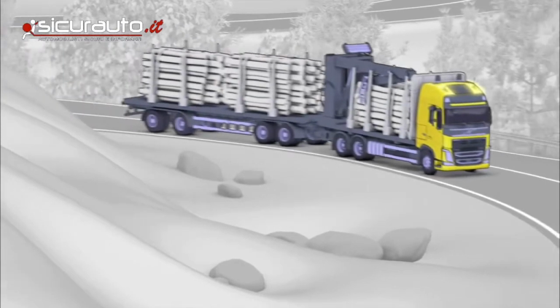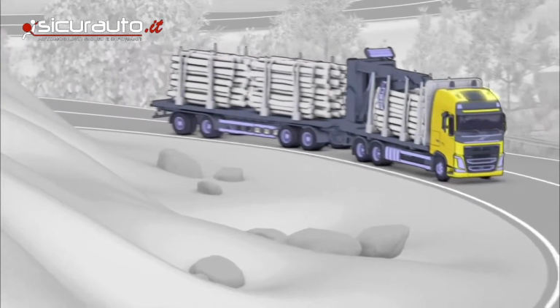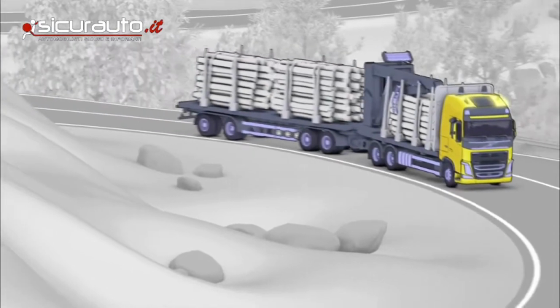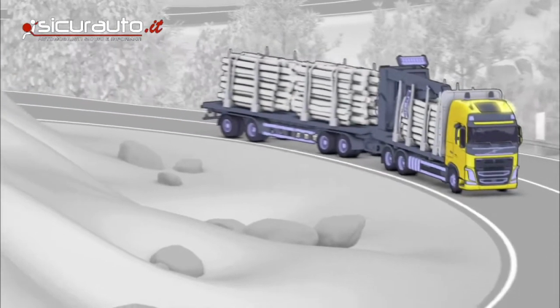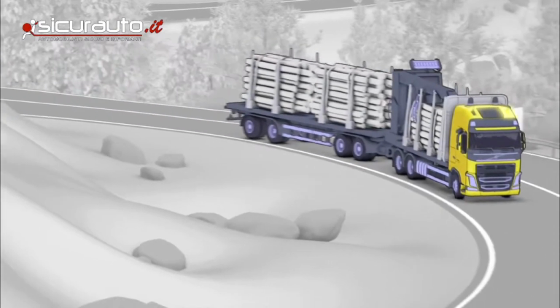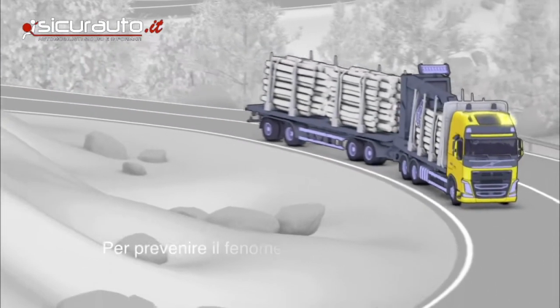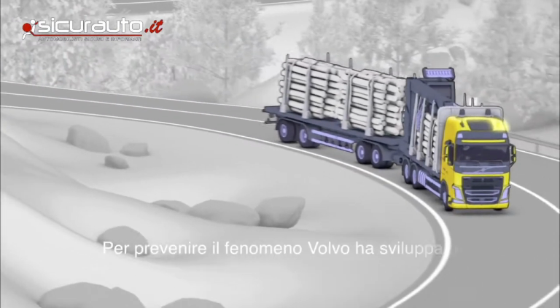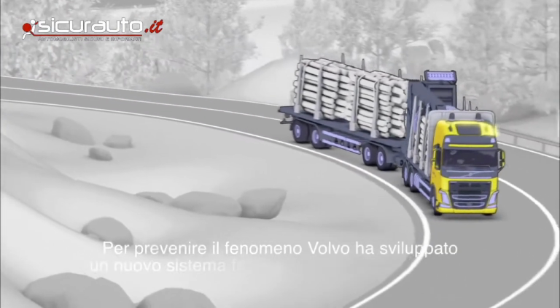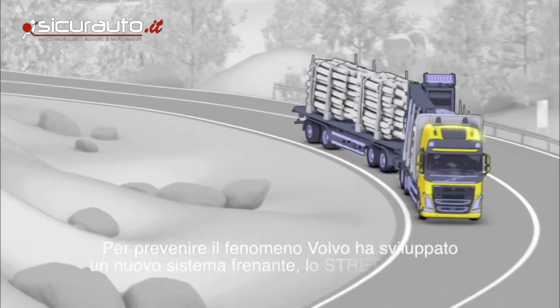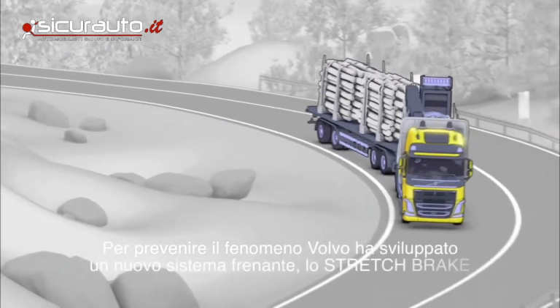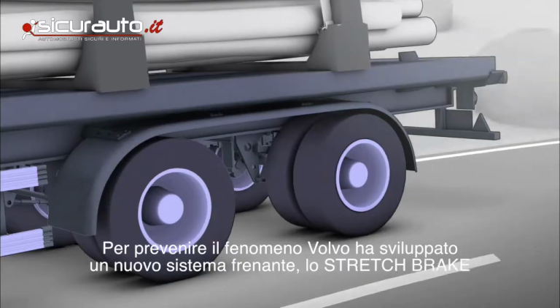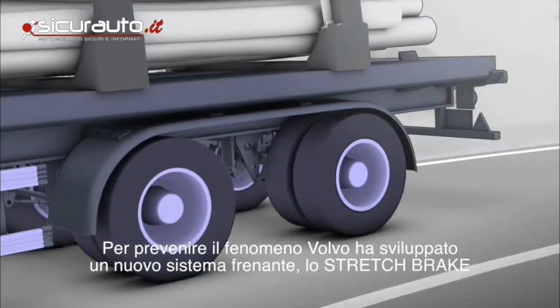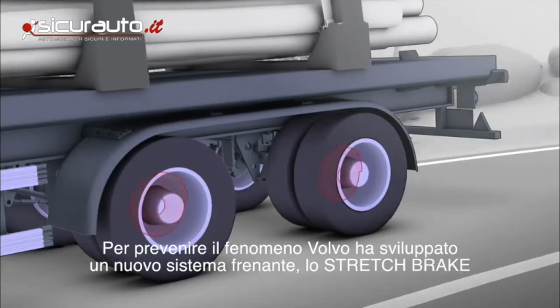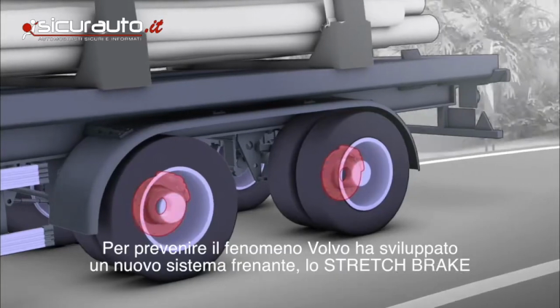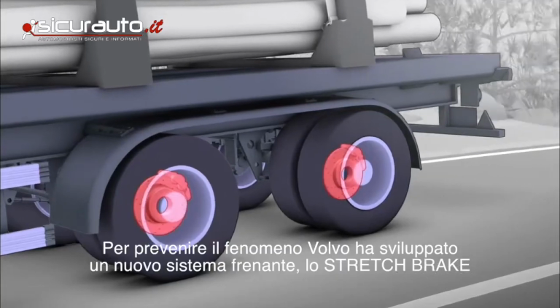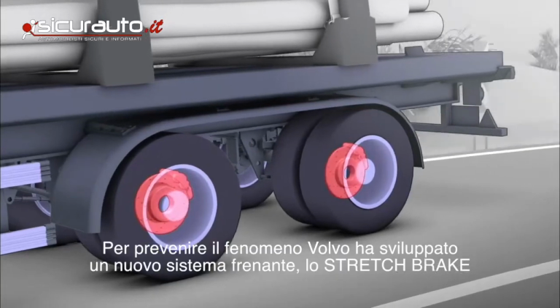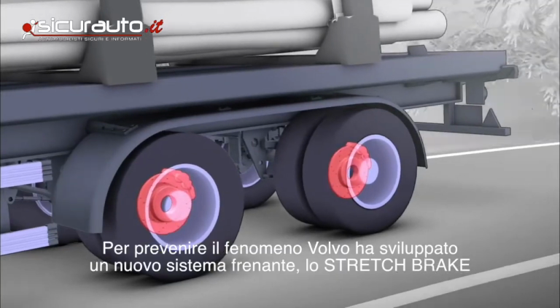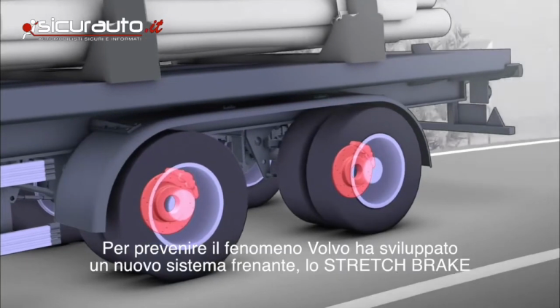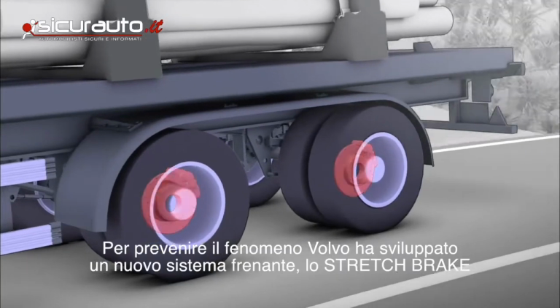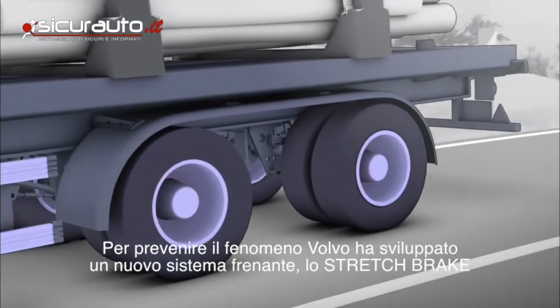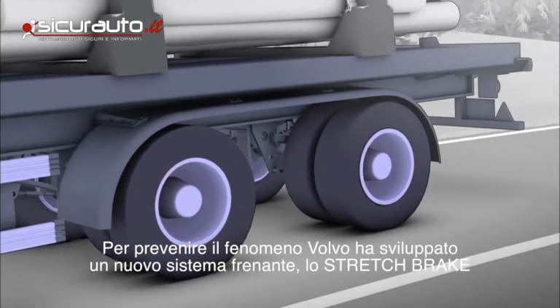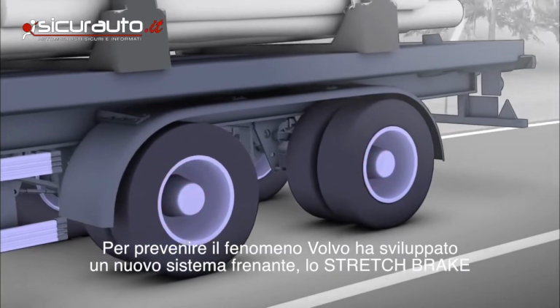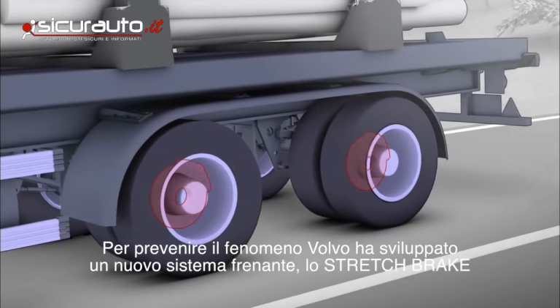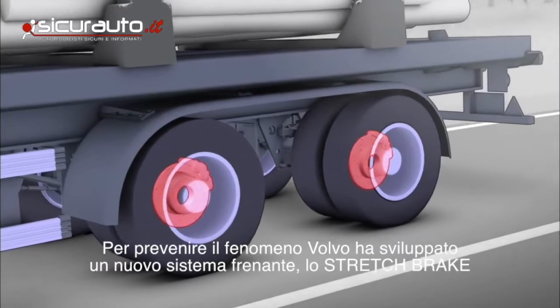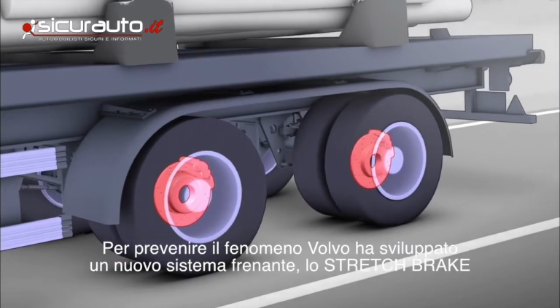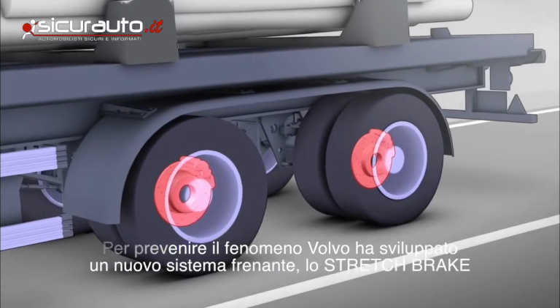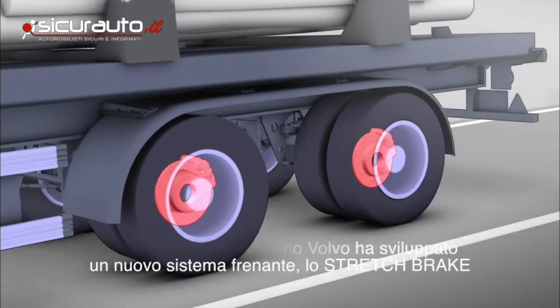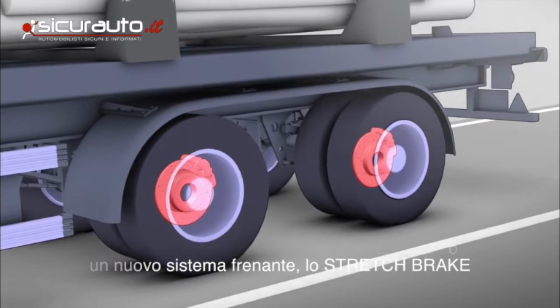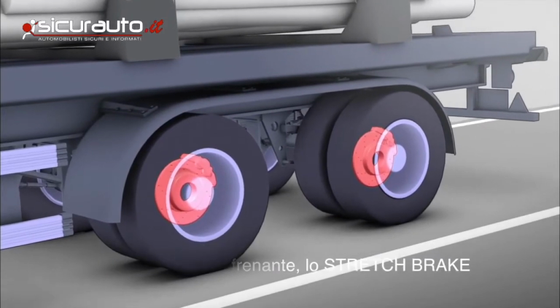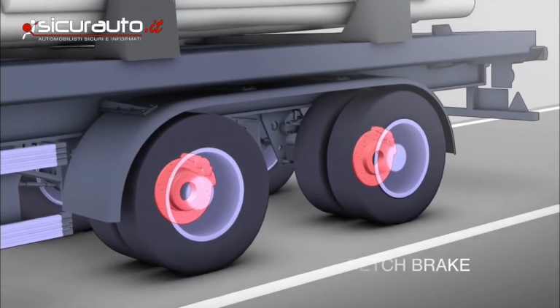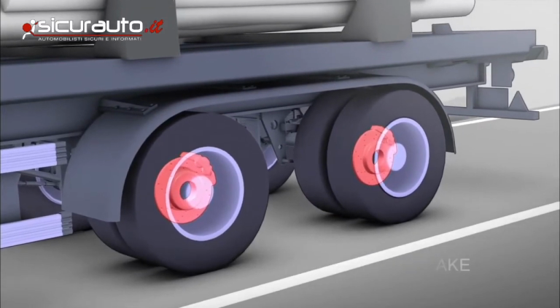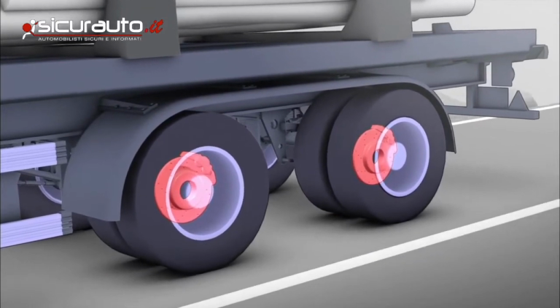To prevent the risk of jackknifing, Volvo Trucks has developed a new type of brake system: the Stretchbrake.